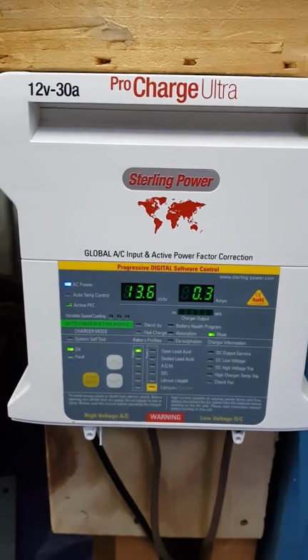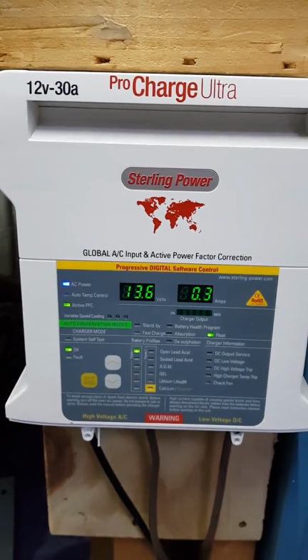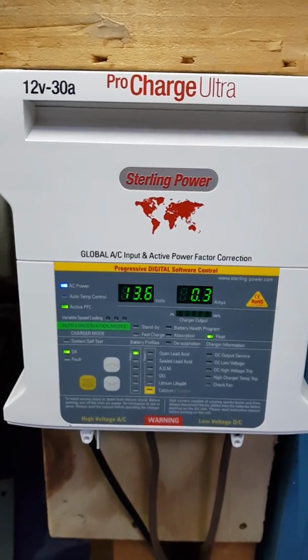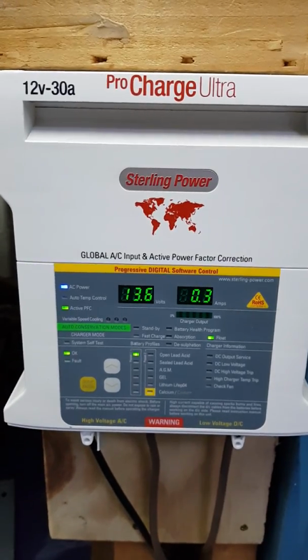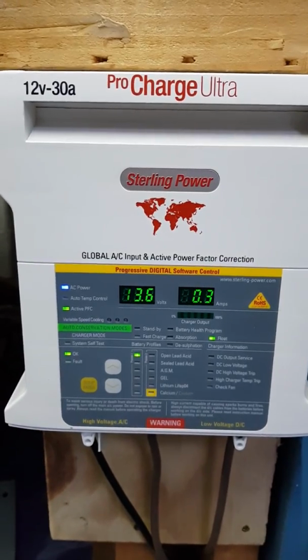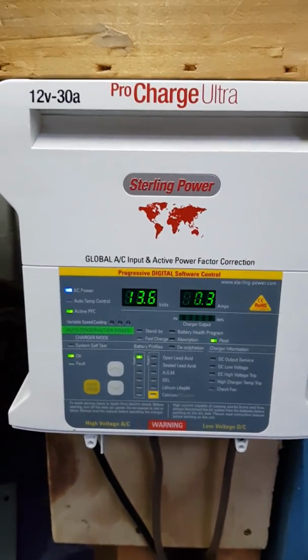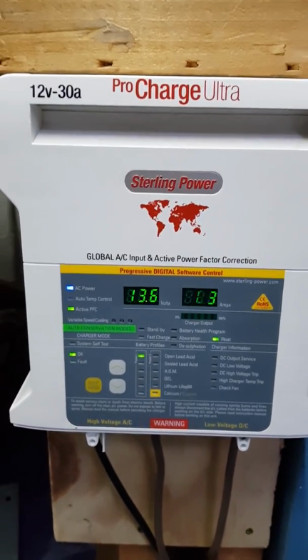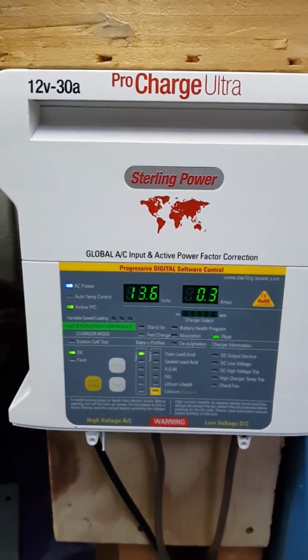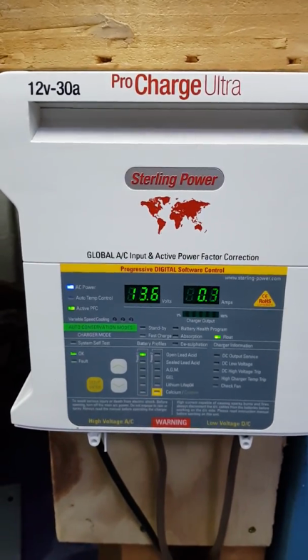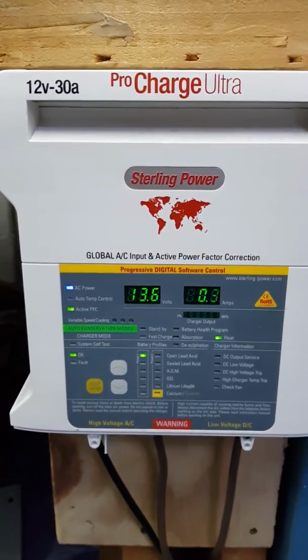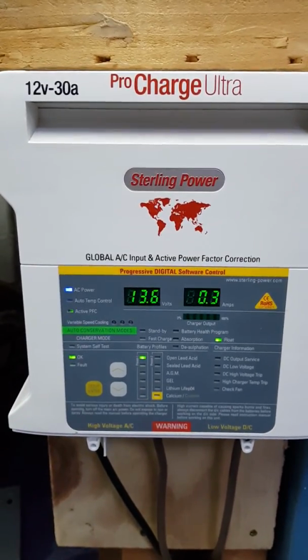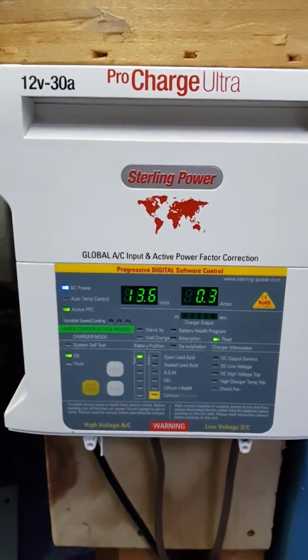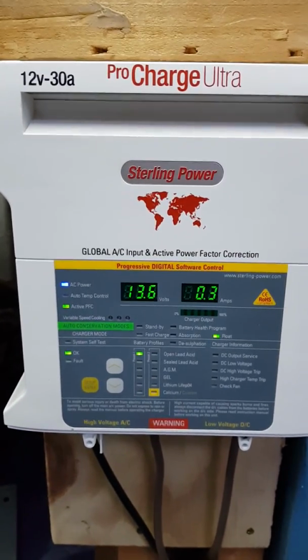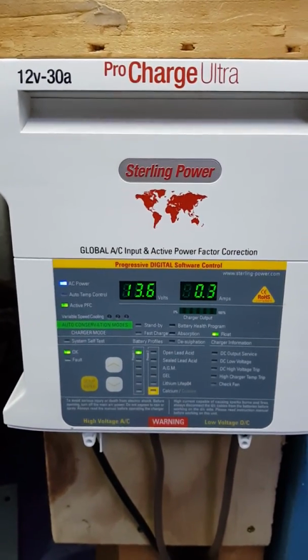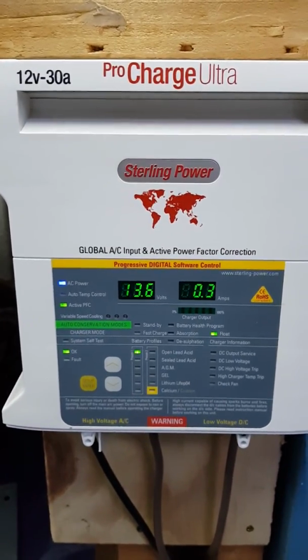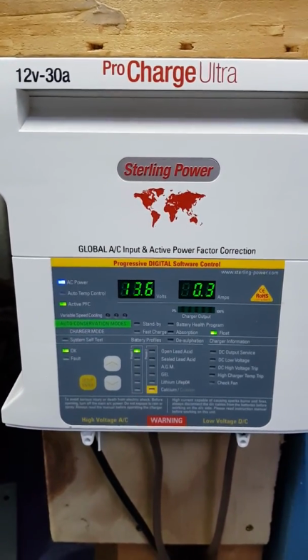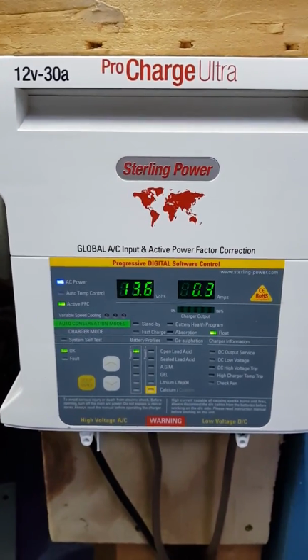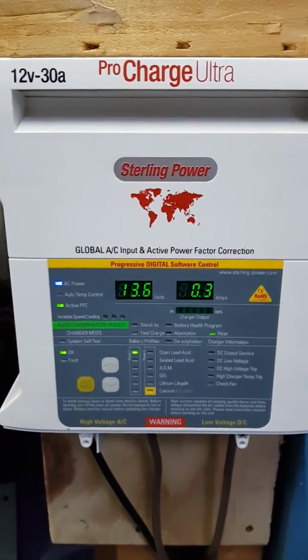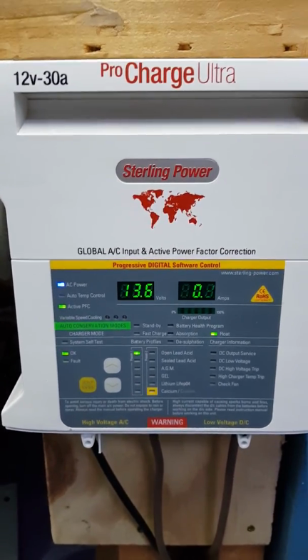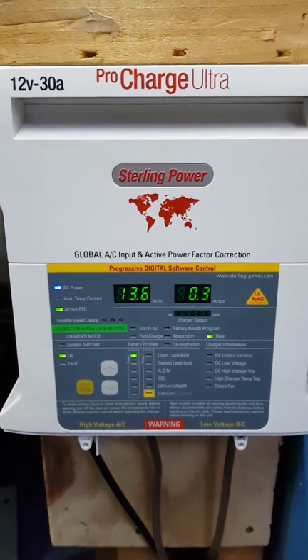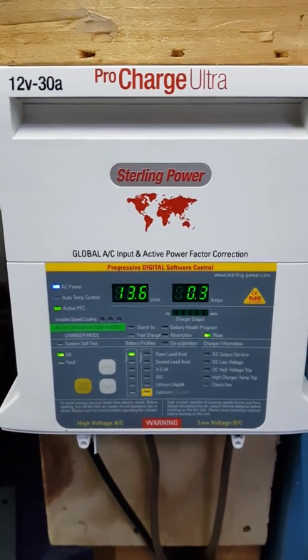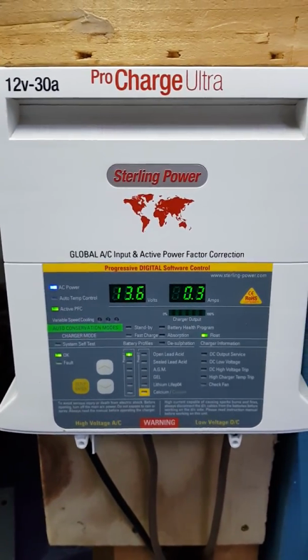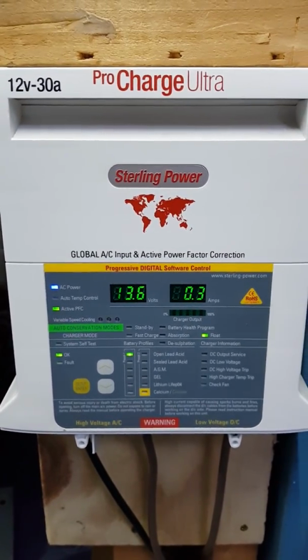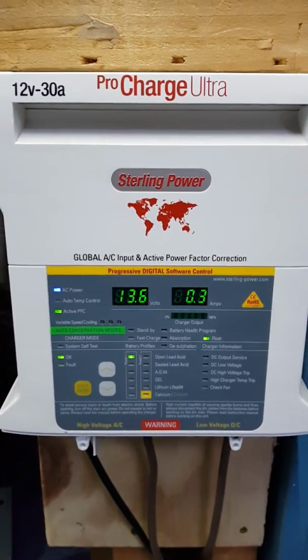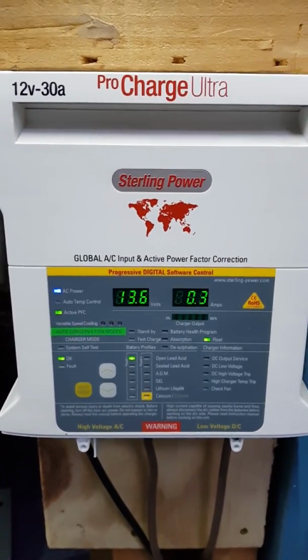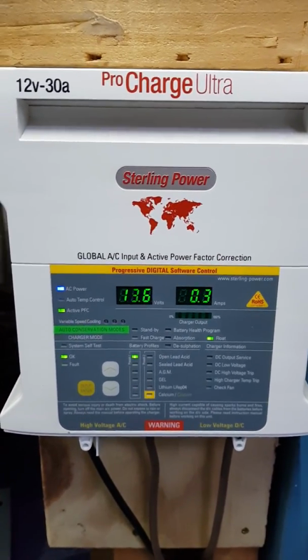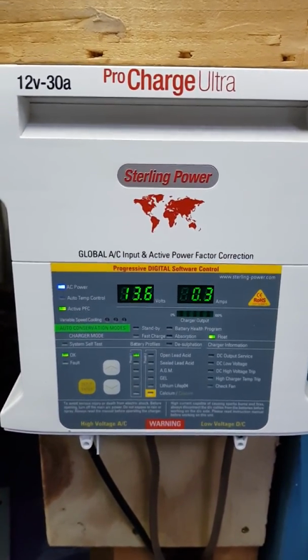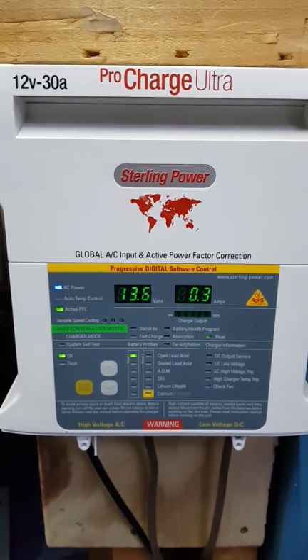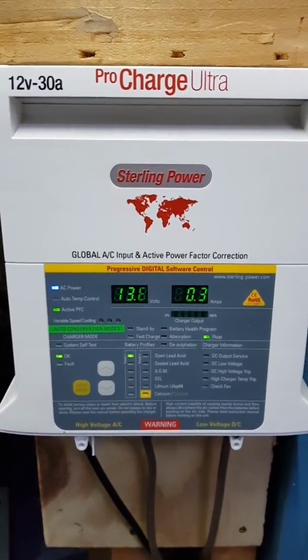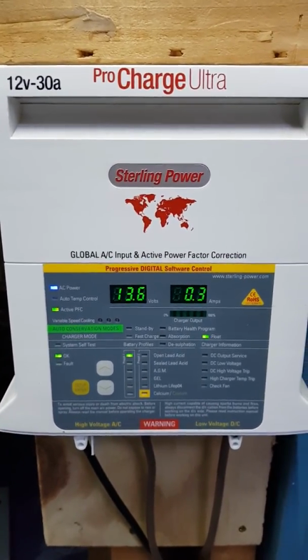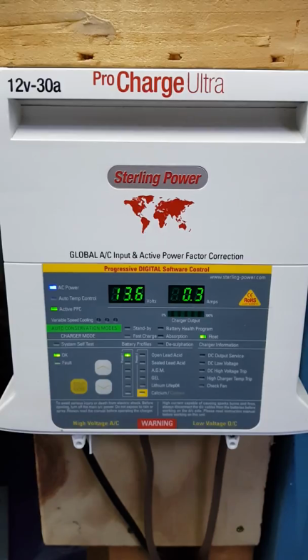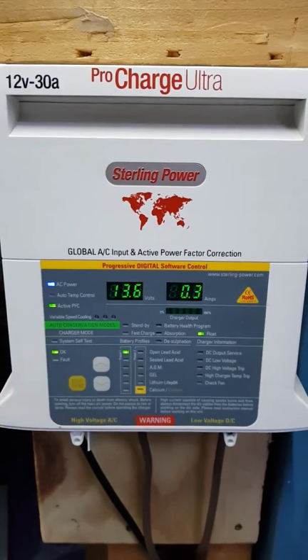I've had a few people ask how to change the battery chemistry on these PCUs.